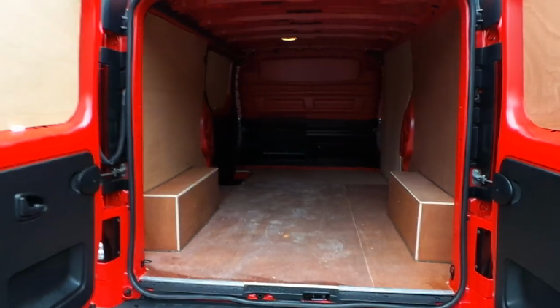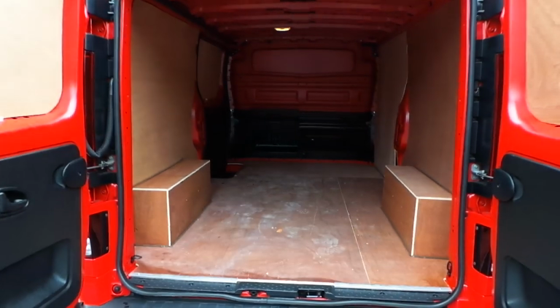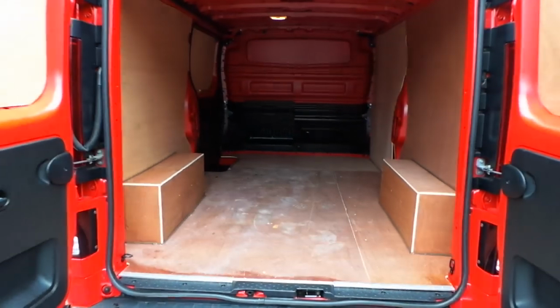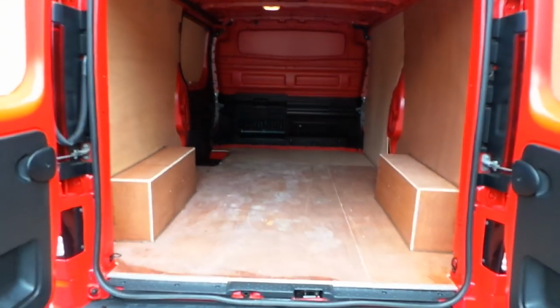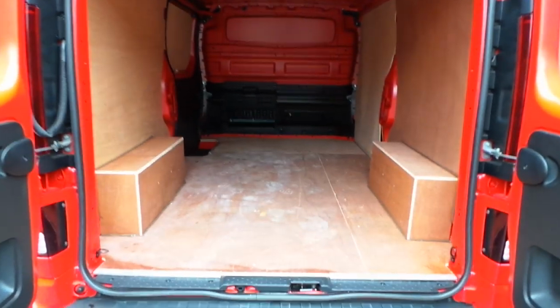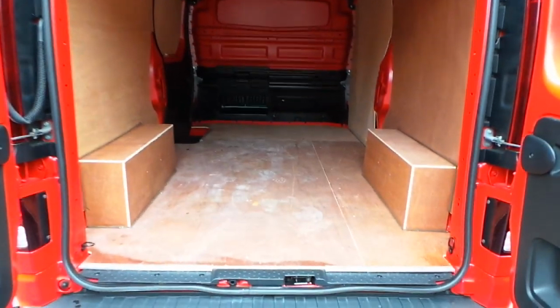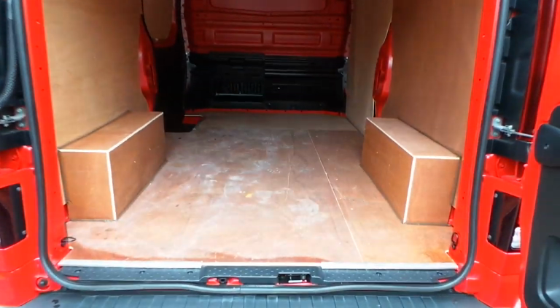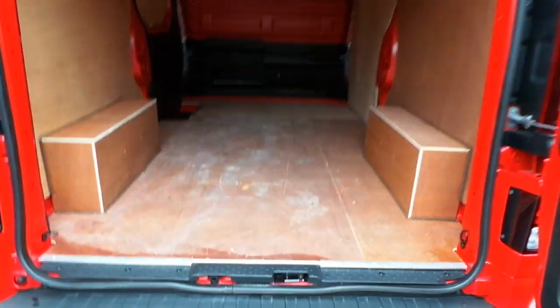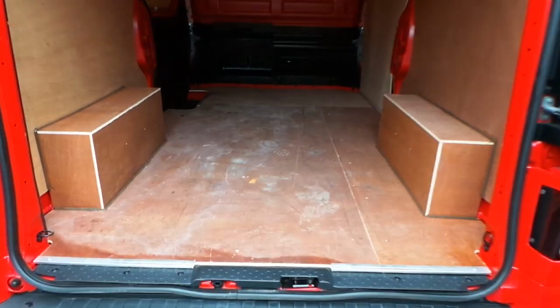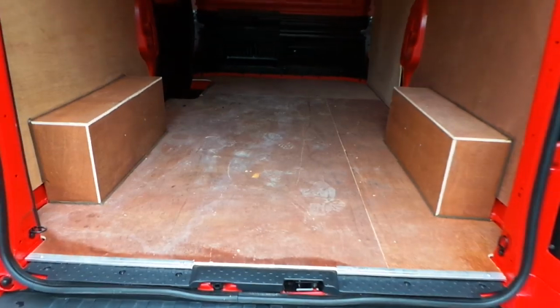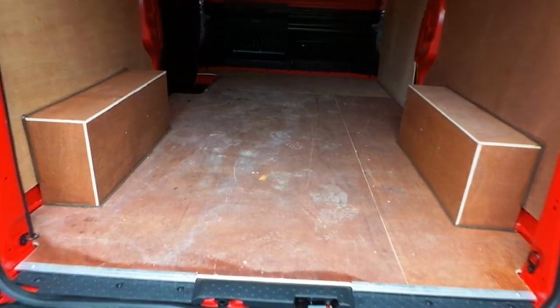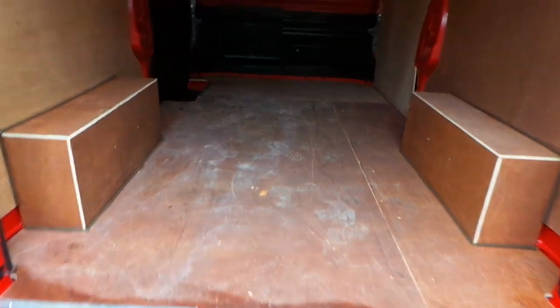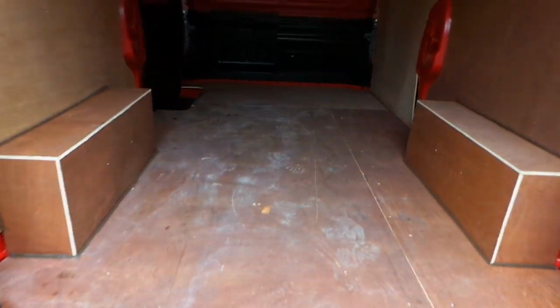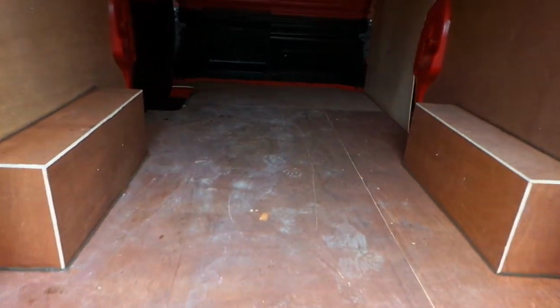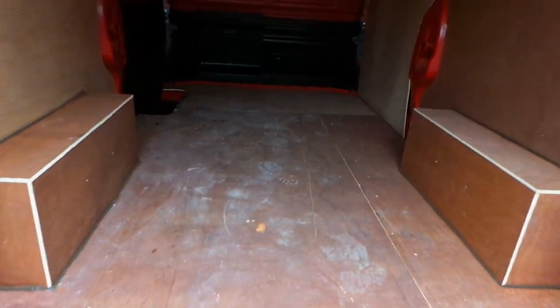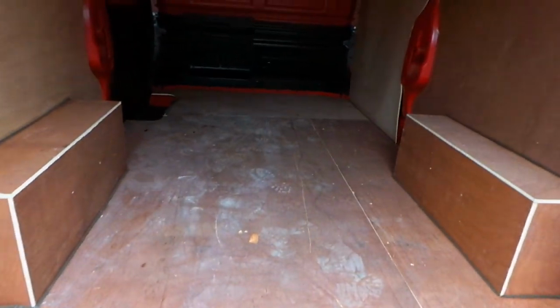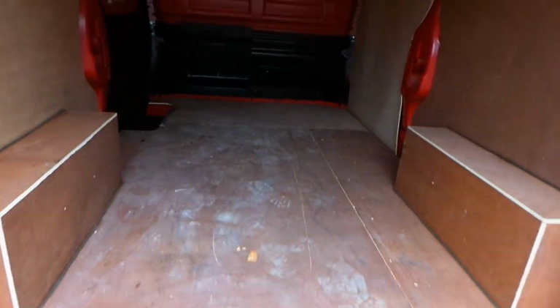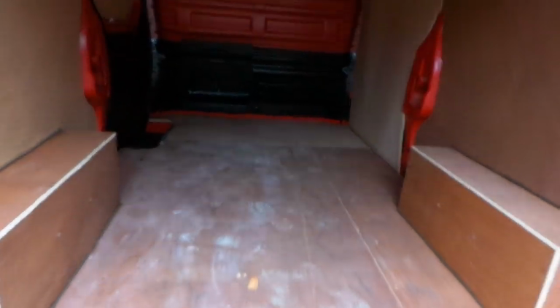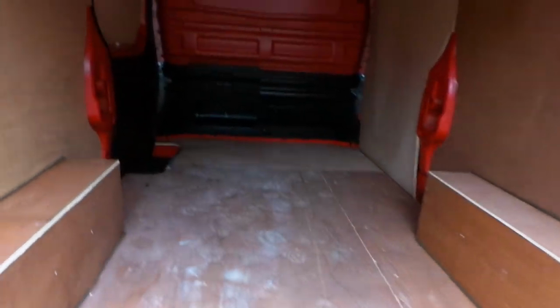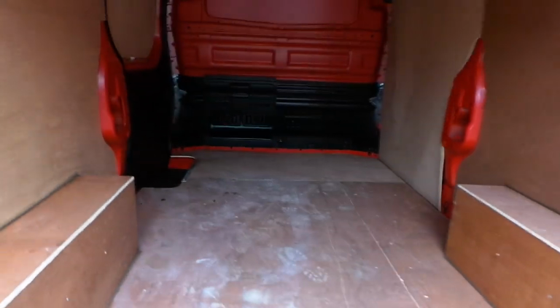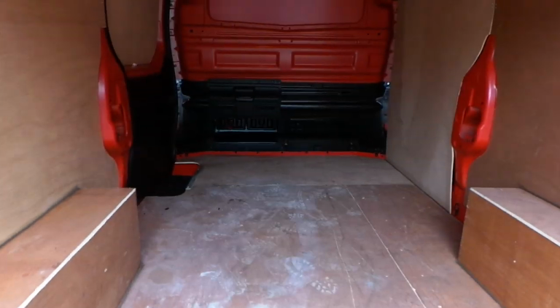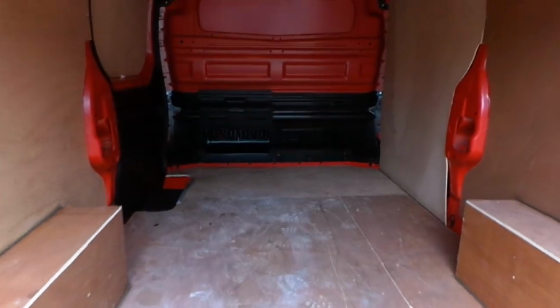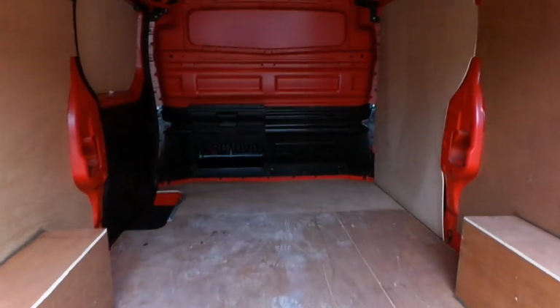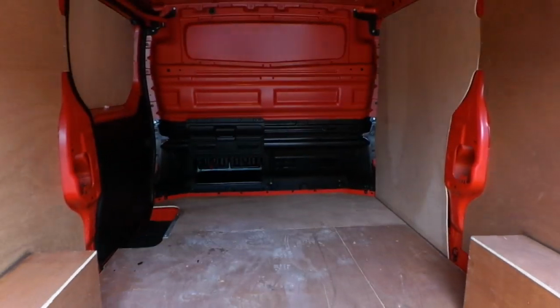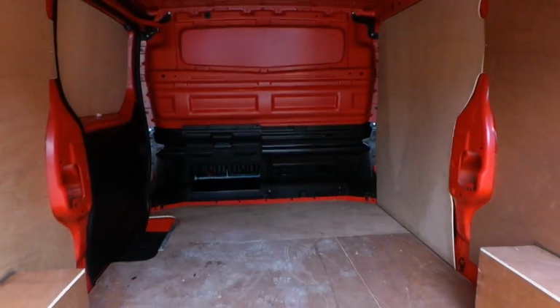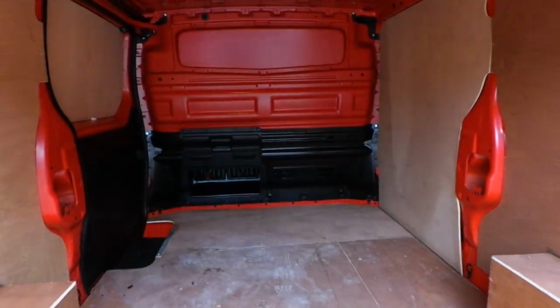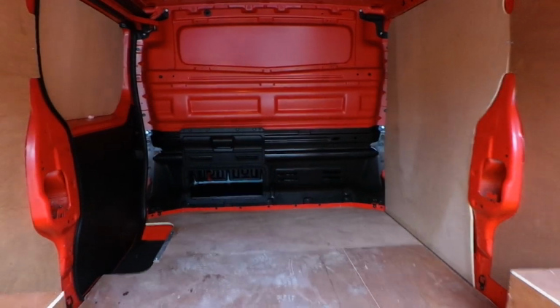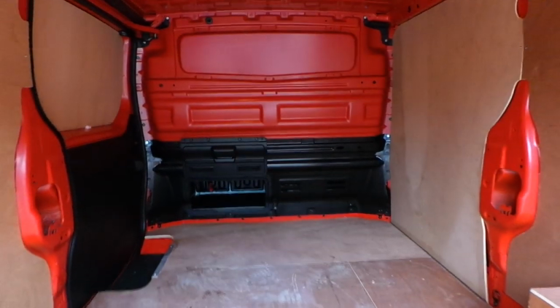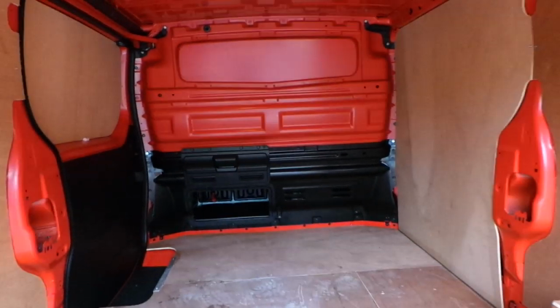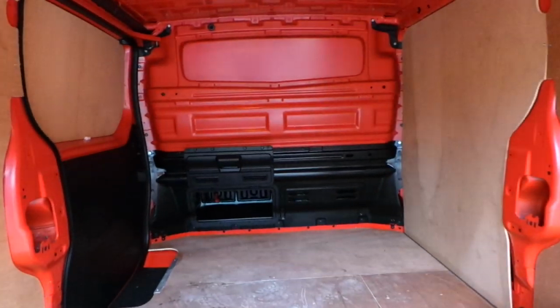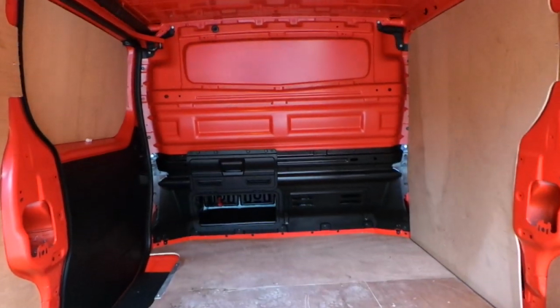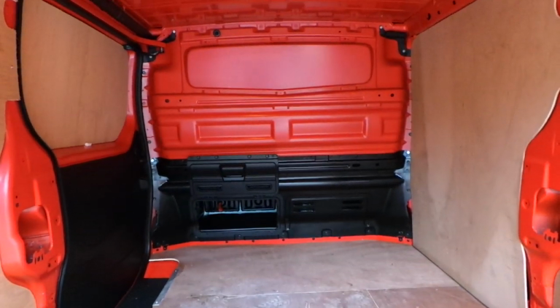In the rear of the vehicle we have ply lining and it also has a full height cargo flex bulkhead.